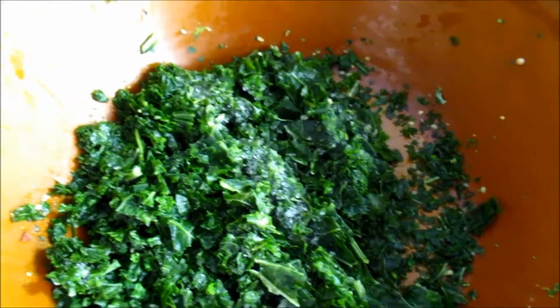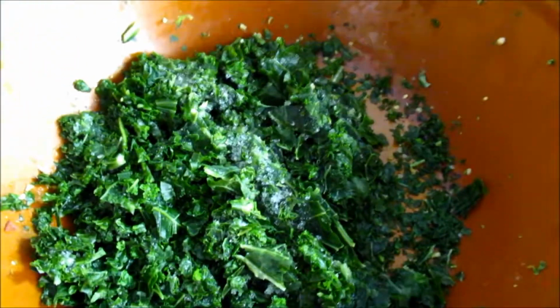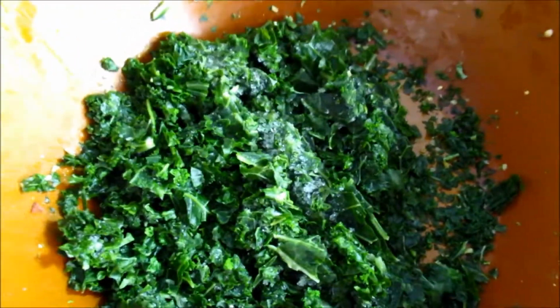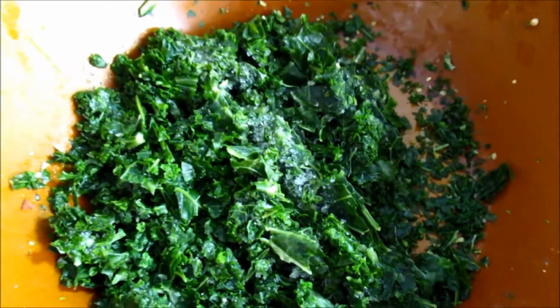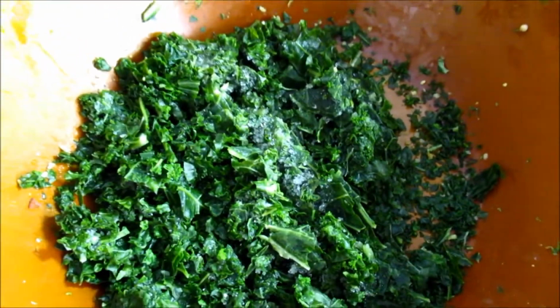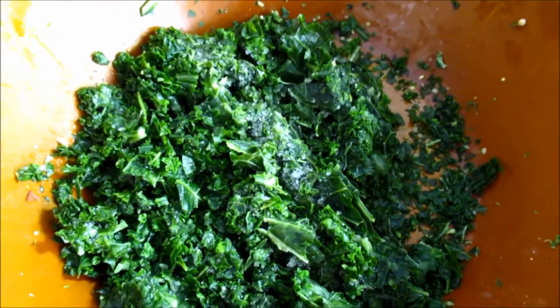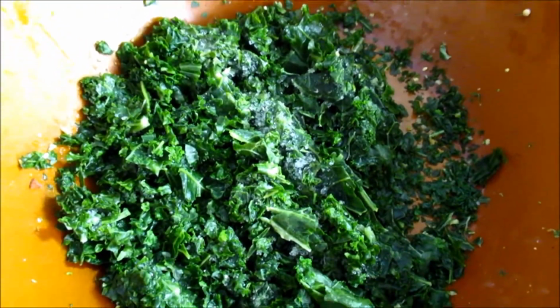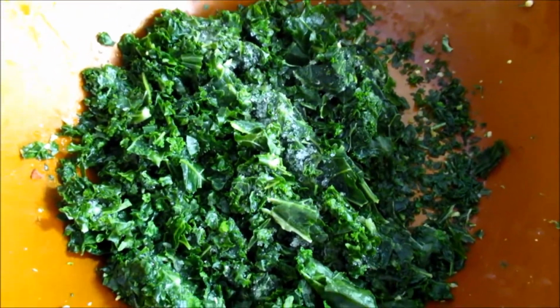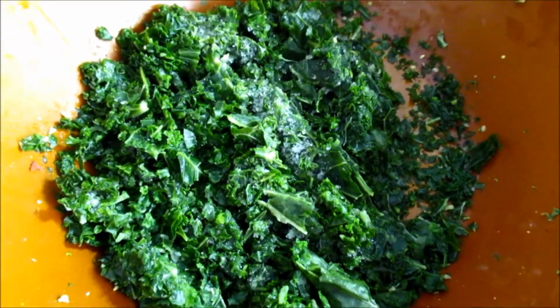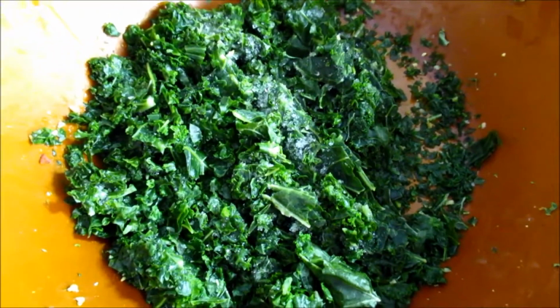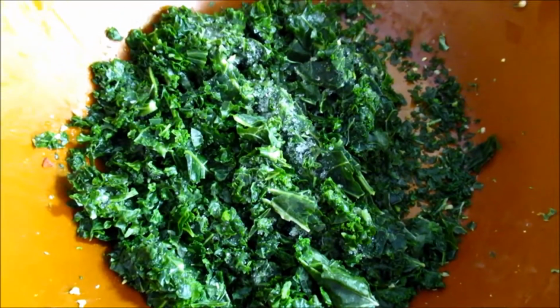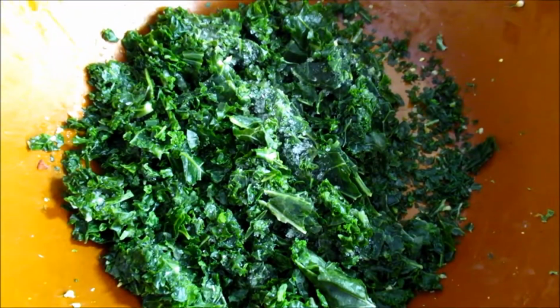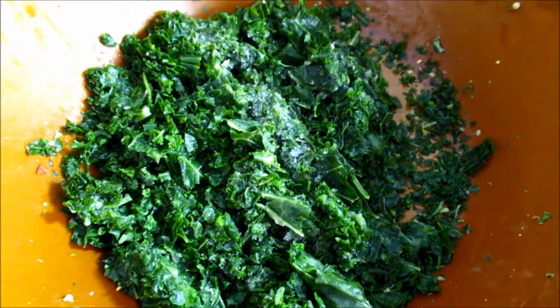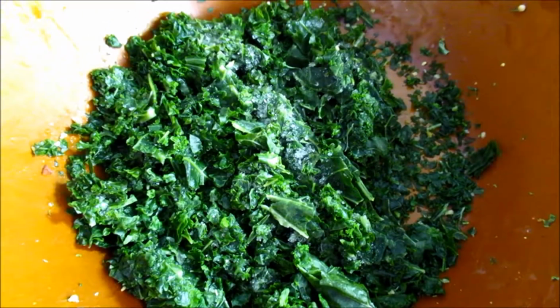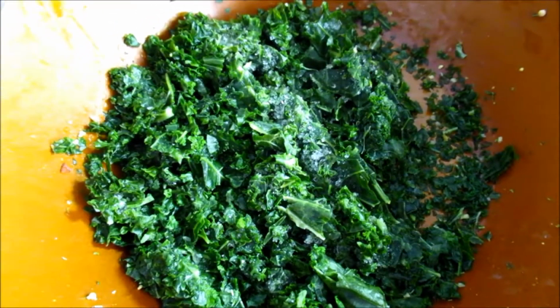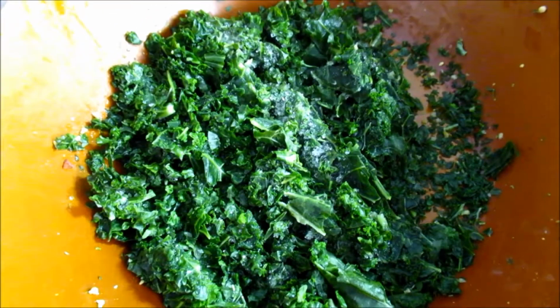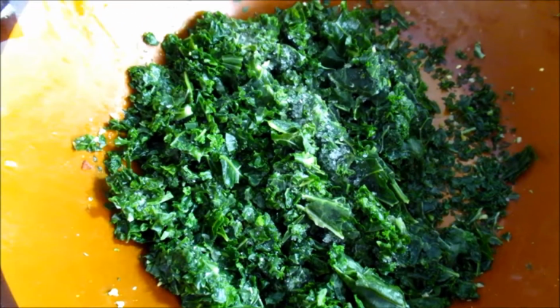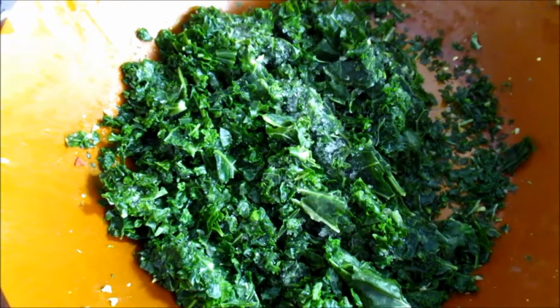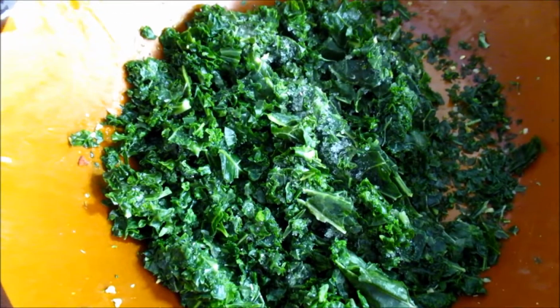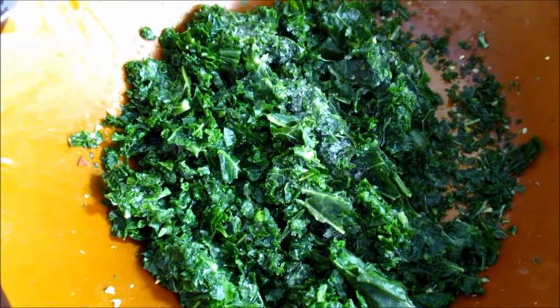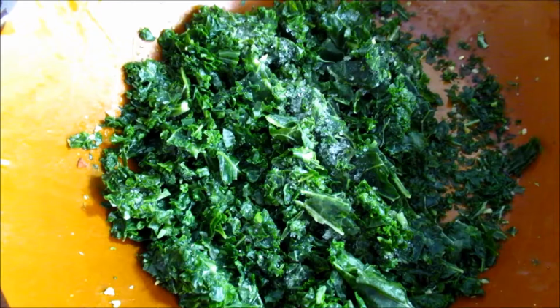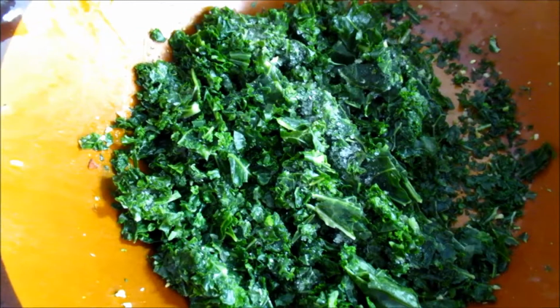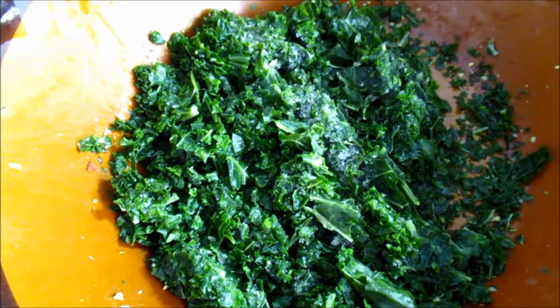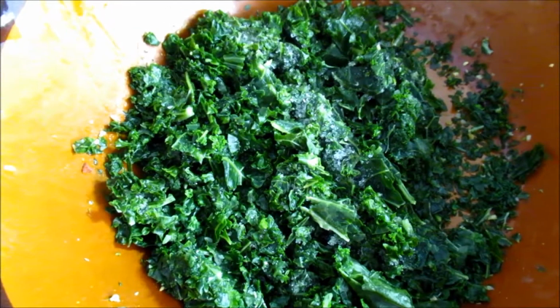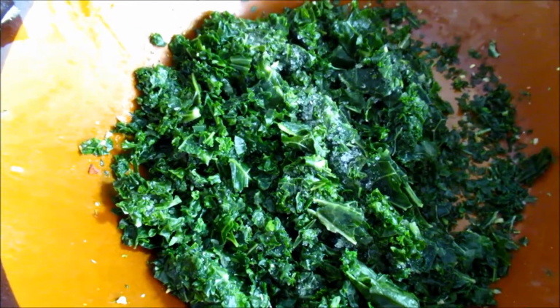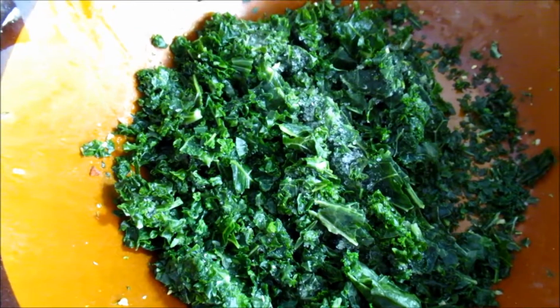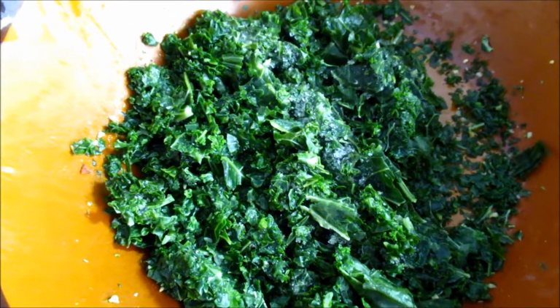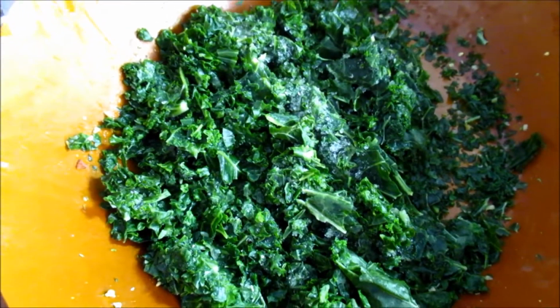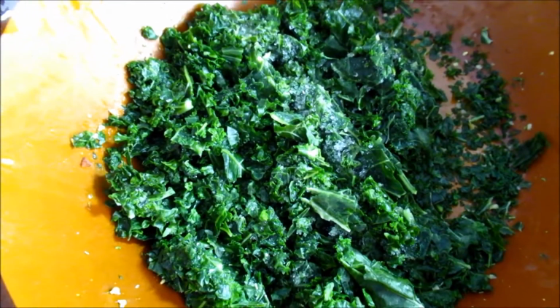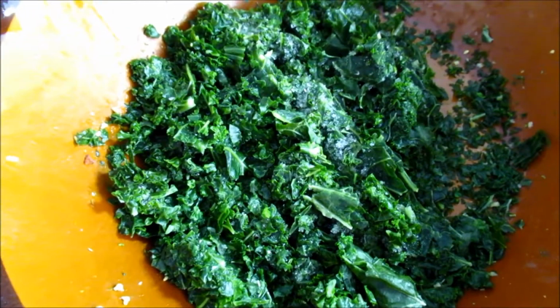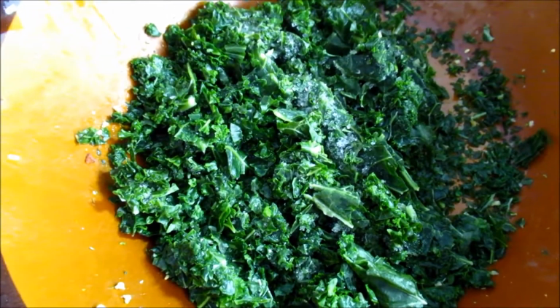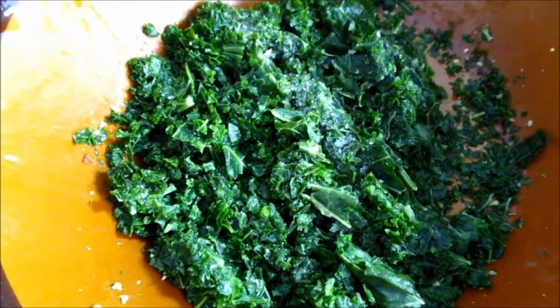The downside of having frozen is that it might be a bit too moist. You're supposed to have the kale as dry as possible, but we'll see how it turns out.